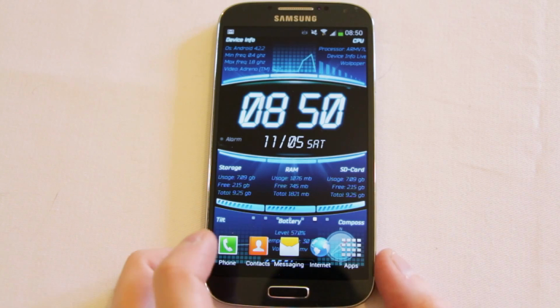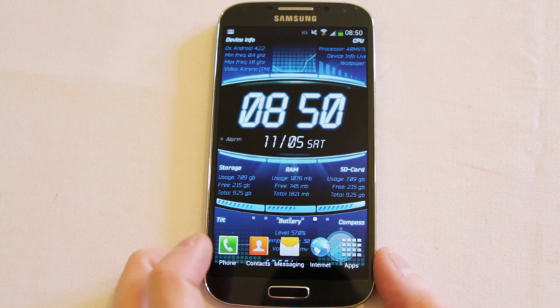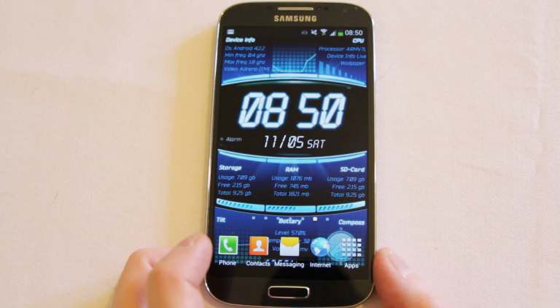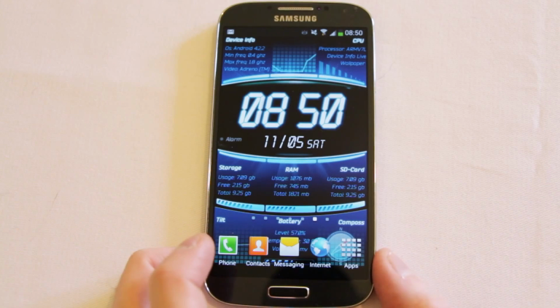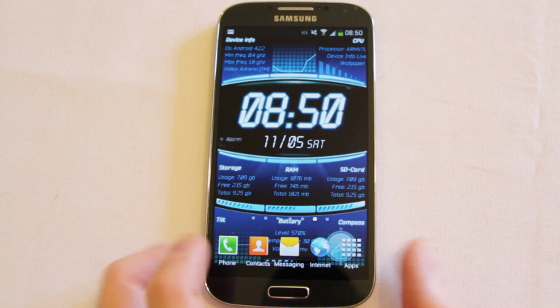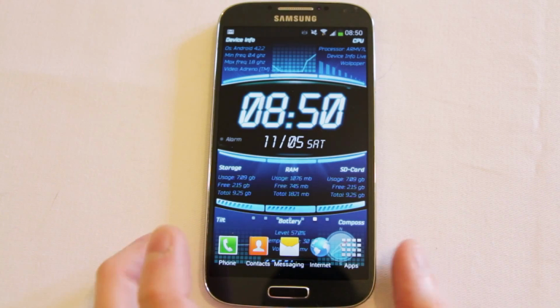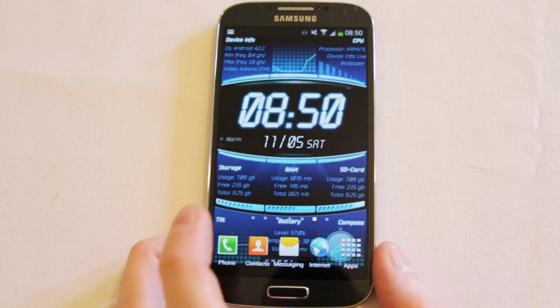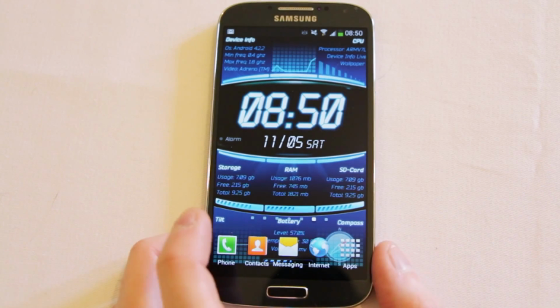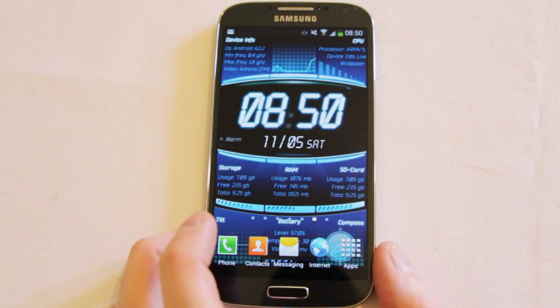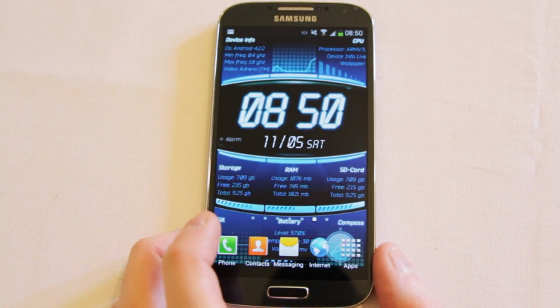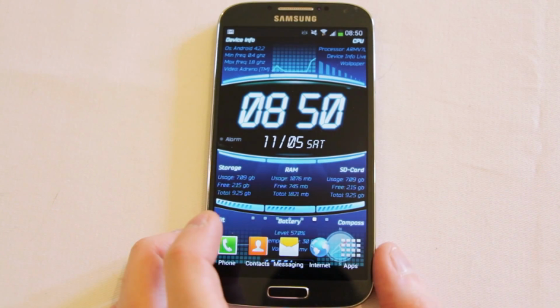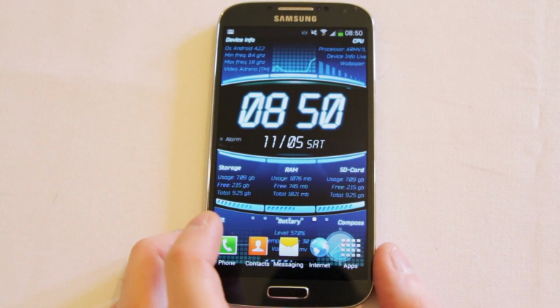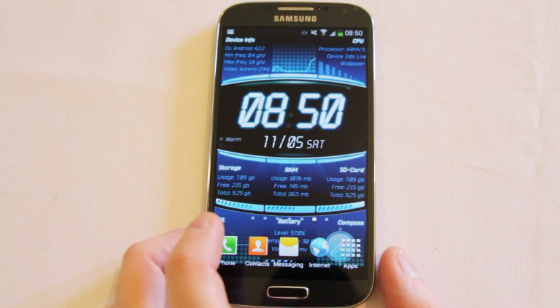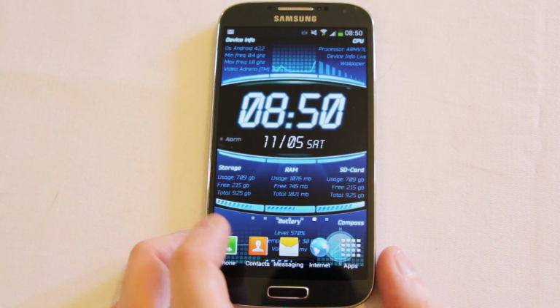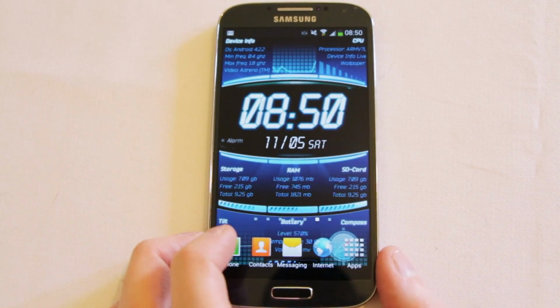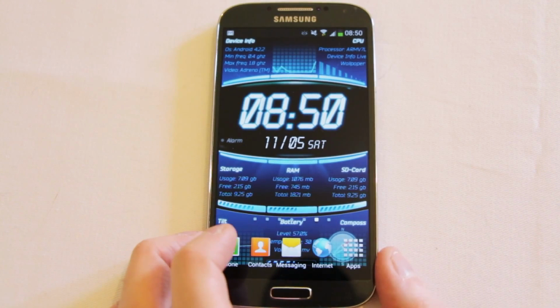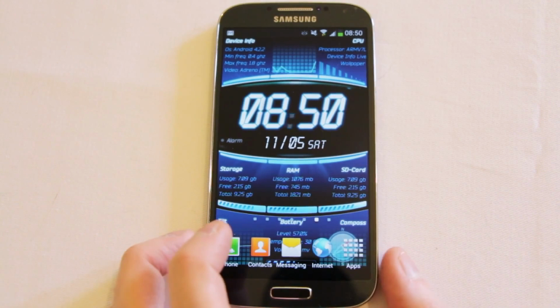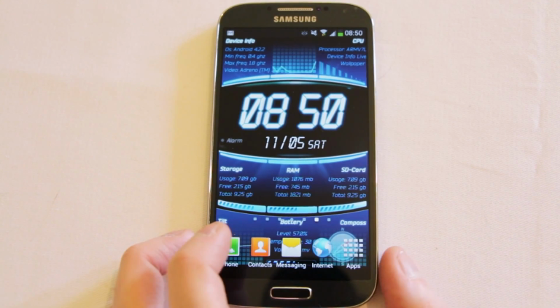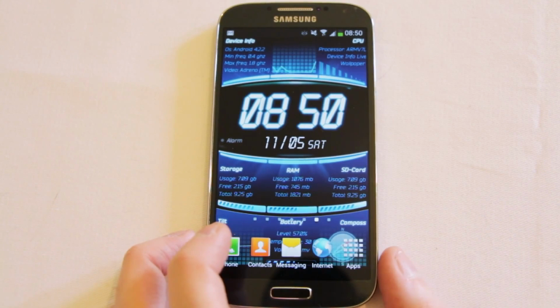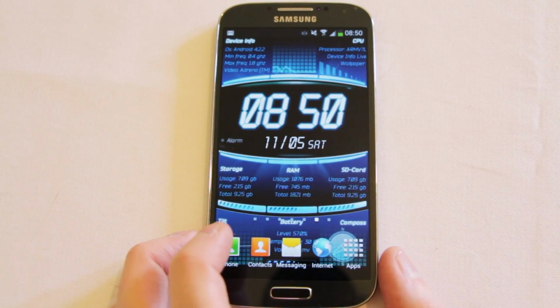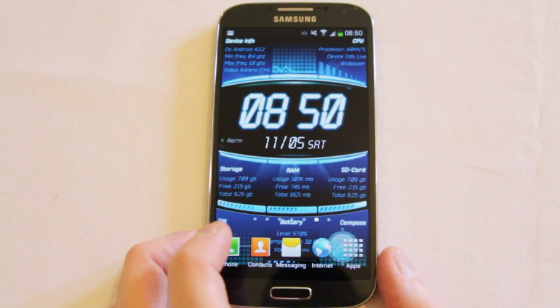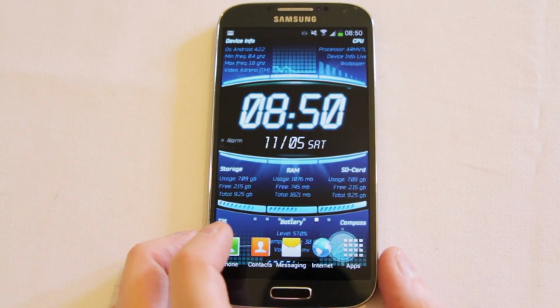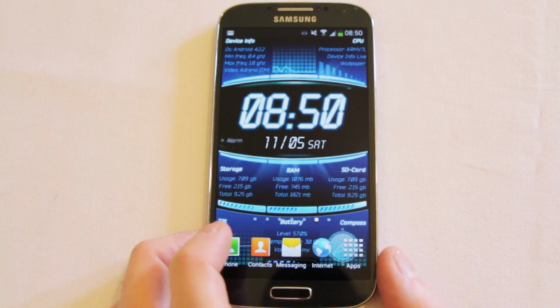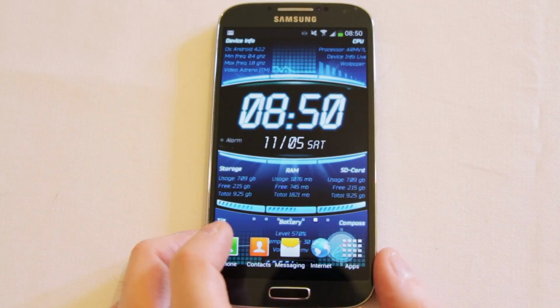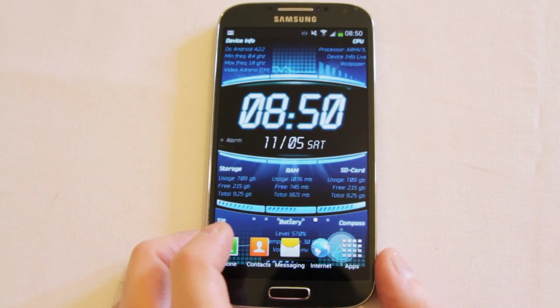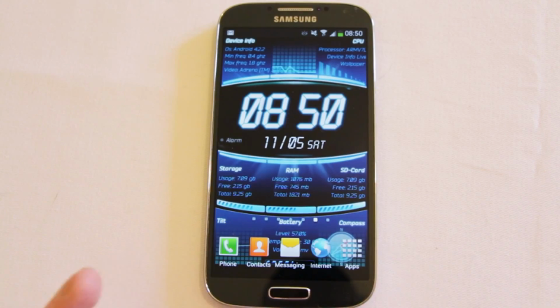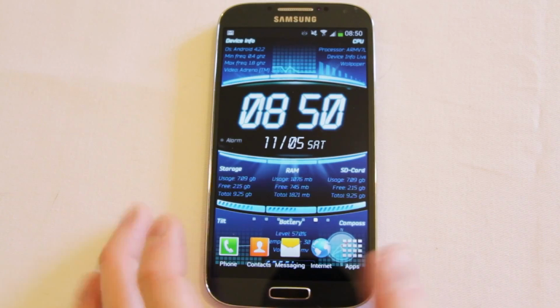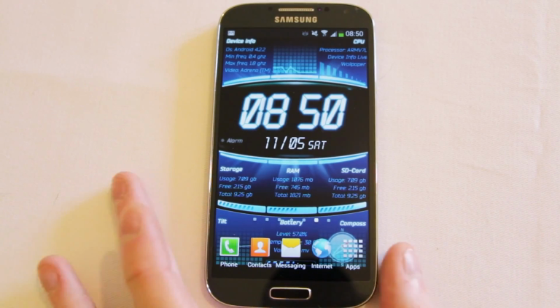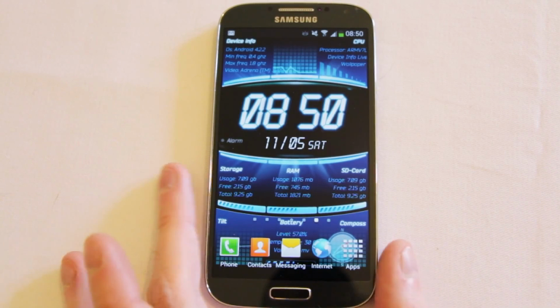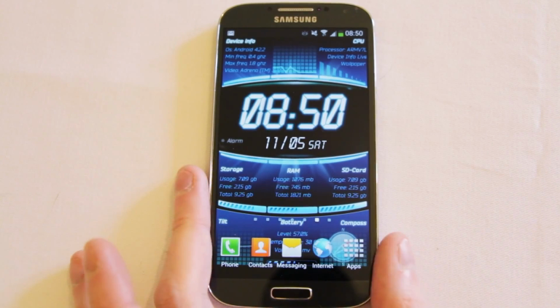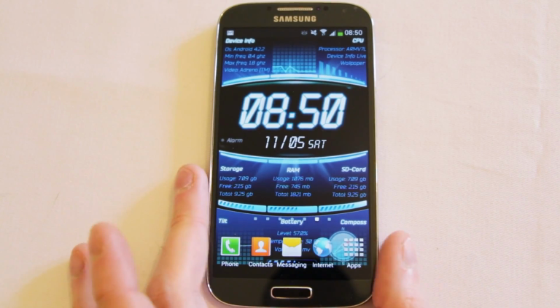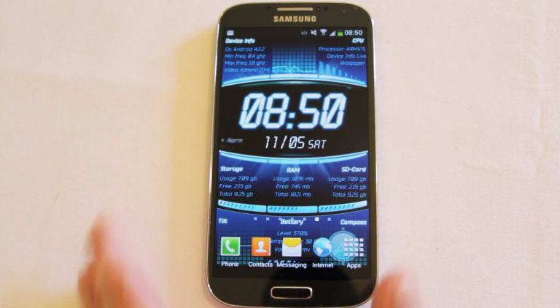Like I say, it's a live wallpaper. I think there's a free version up on the Play Store now — well worth checking out.